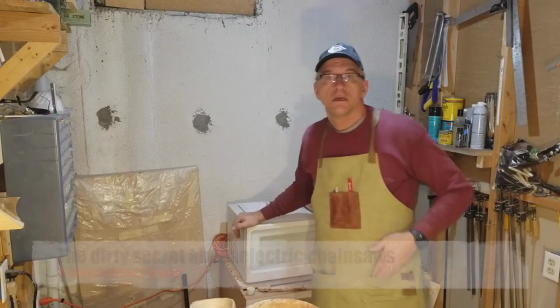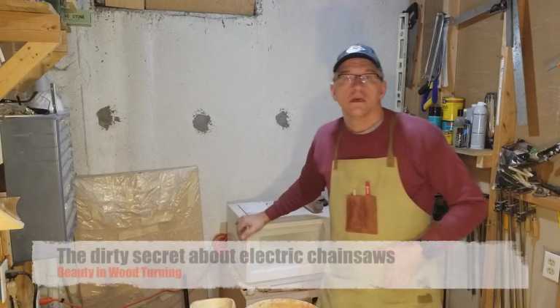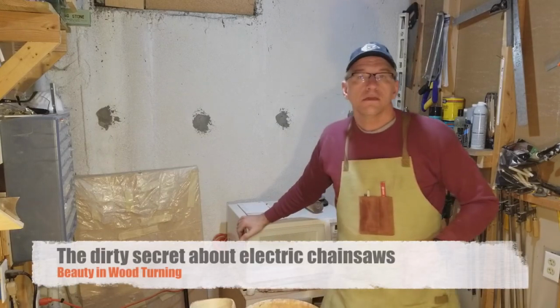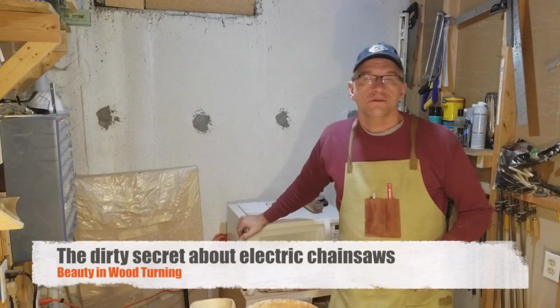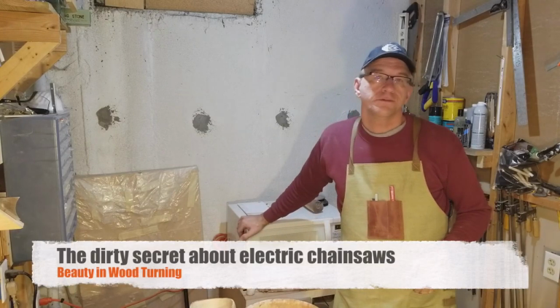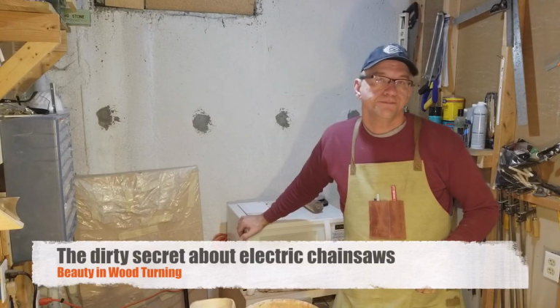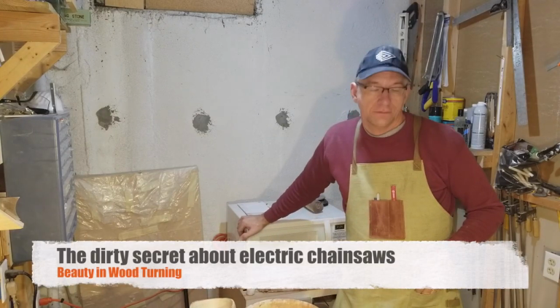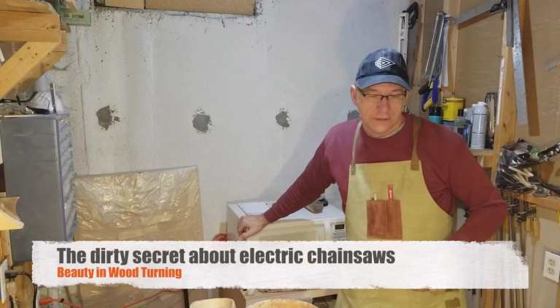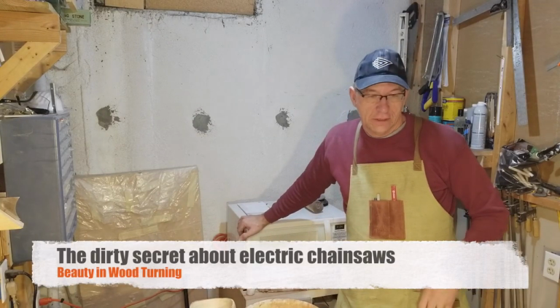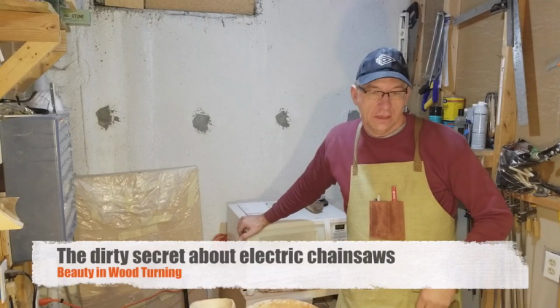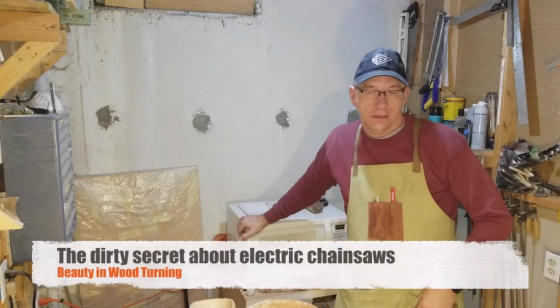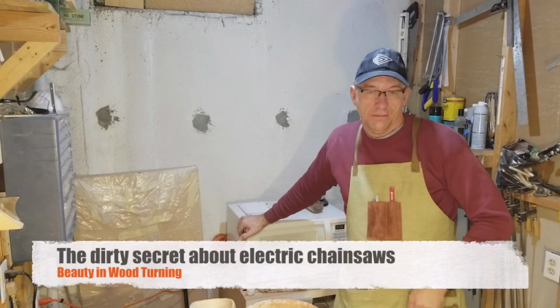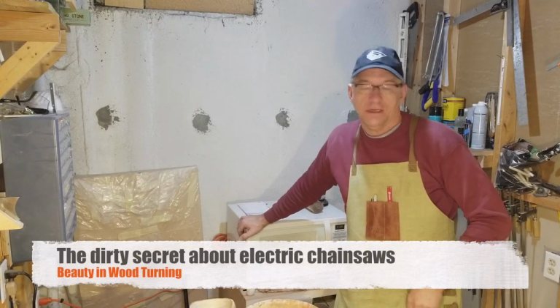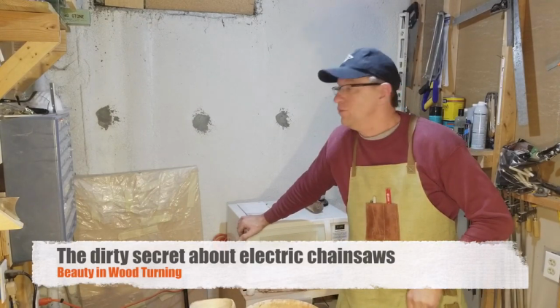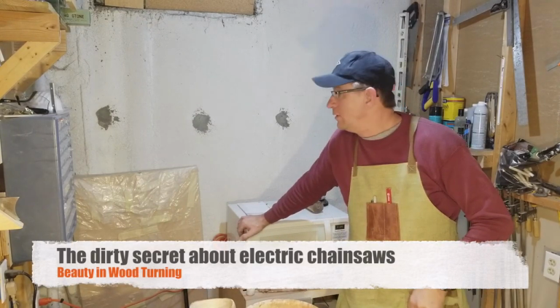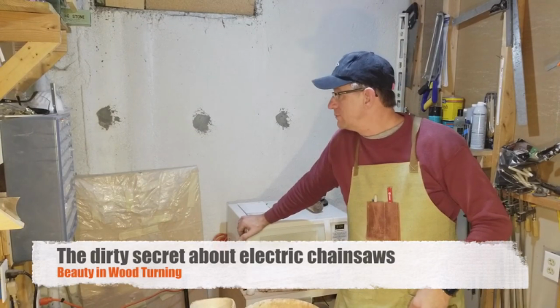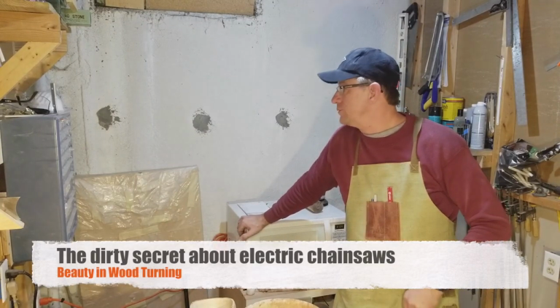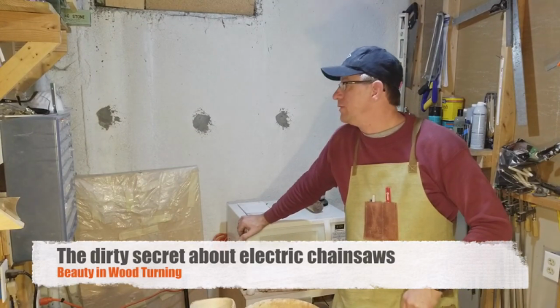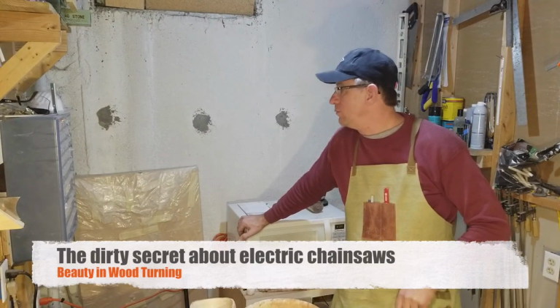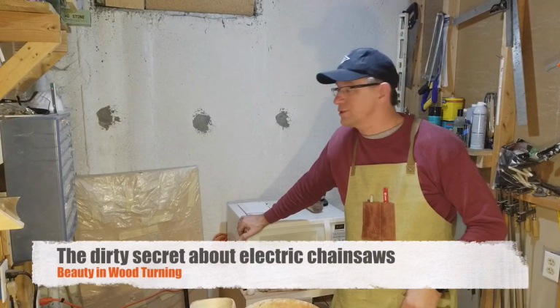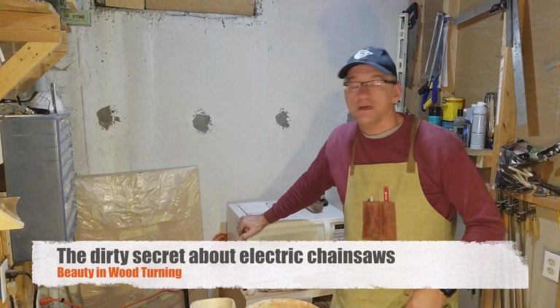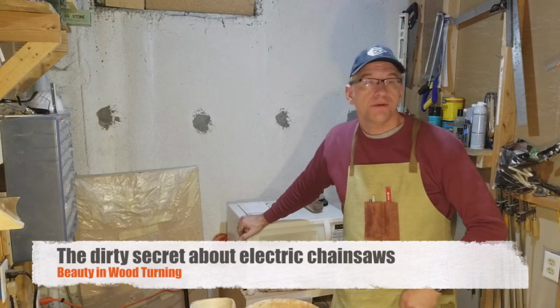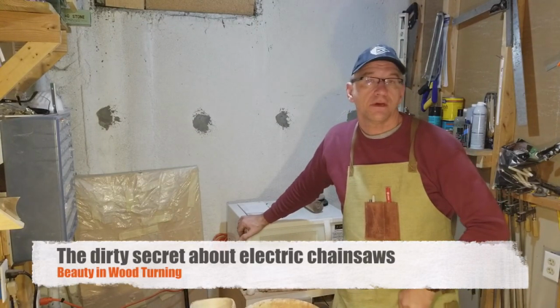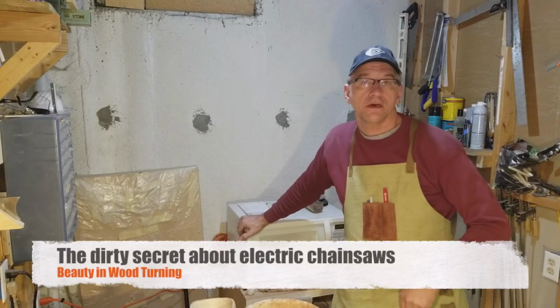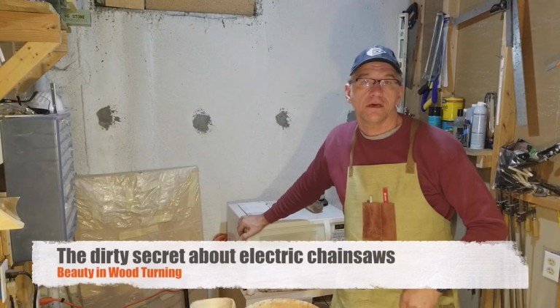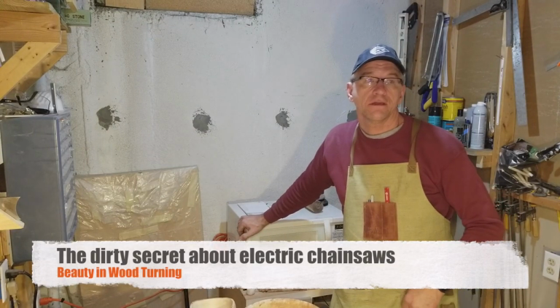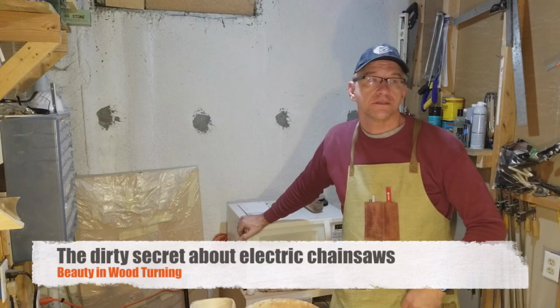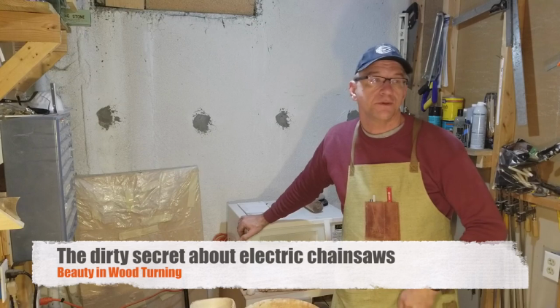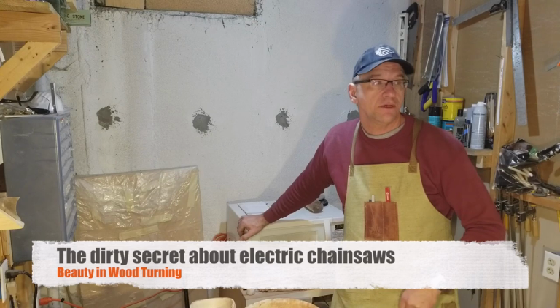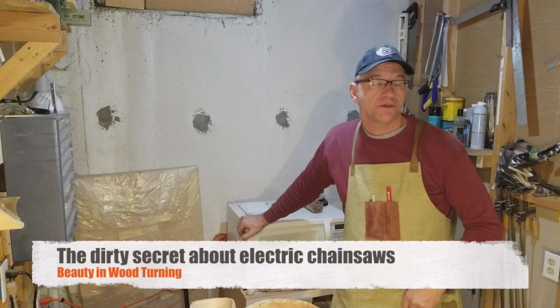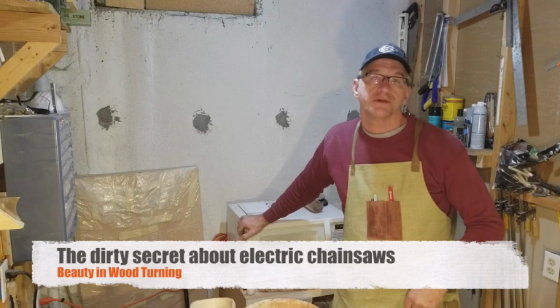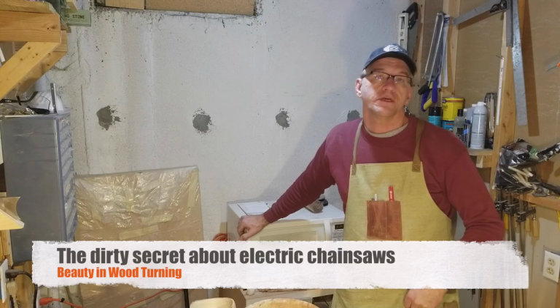Hello YouTube. Welcome to my workshop. This is Beauty and Wood Turneys.